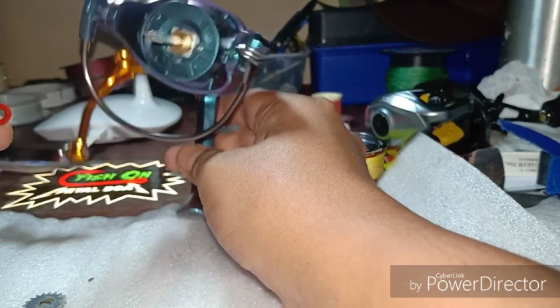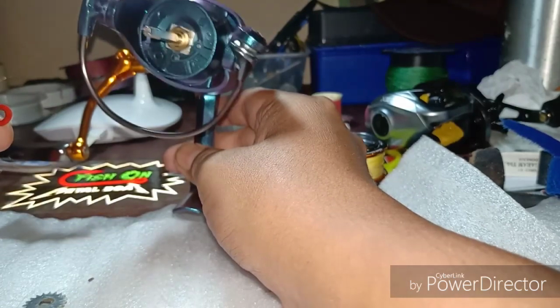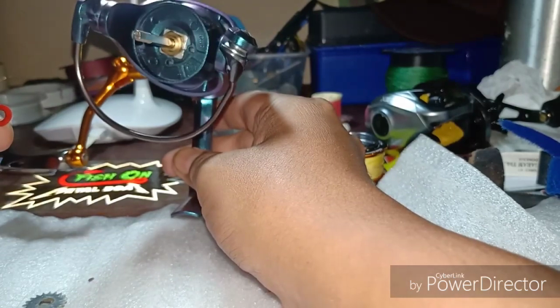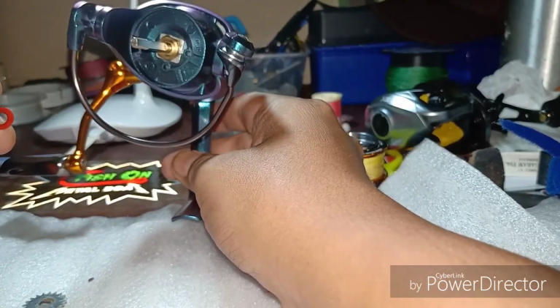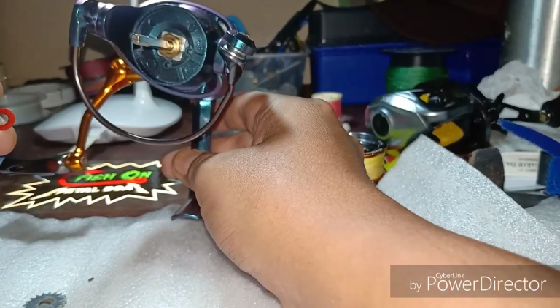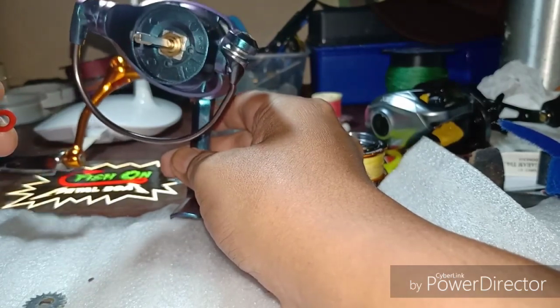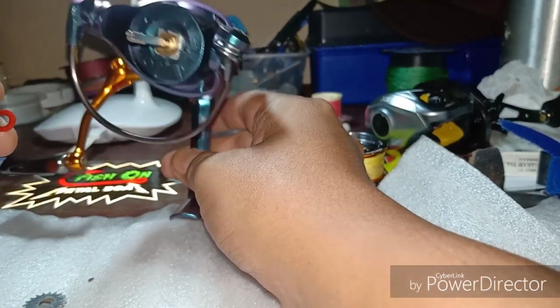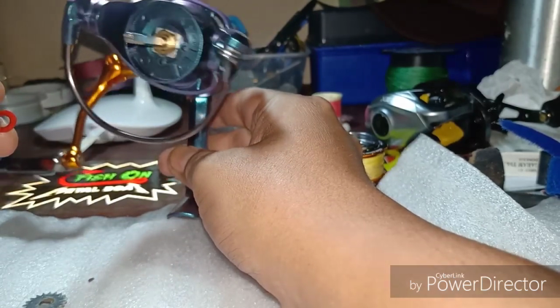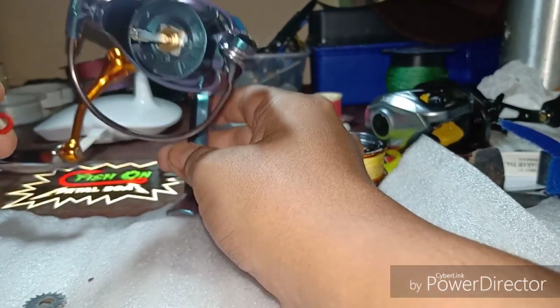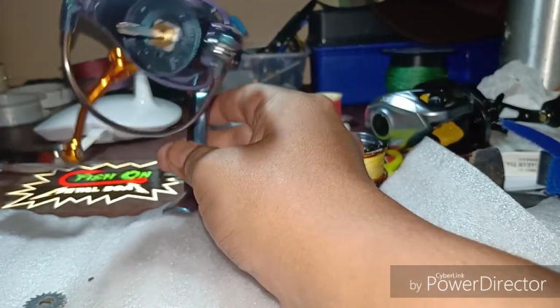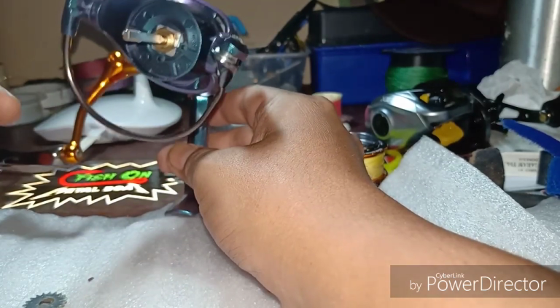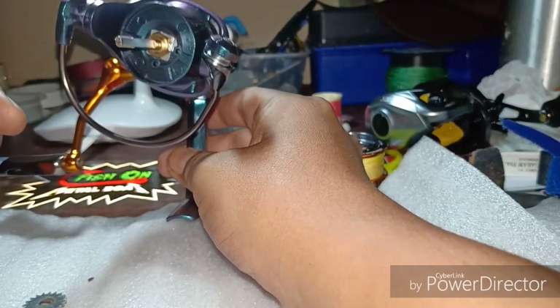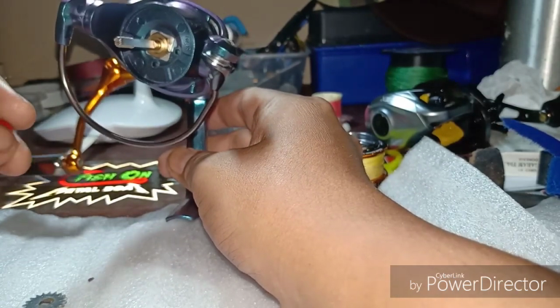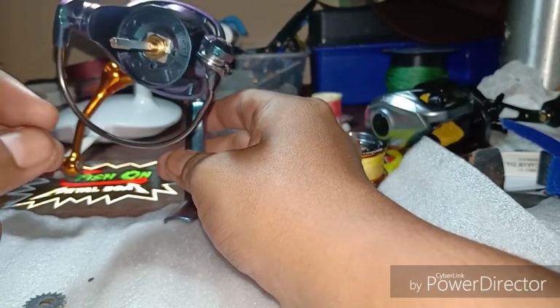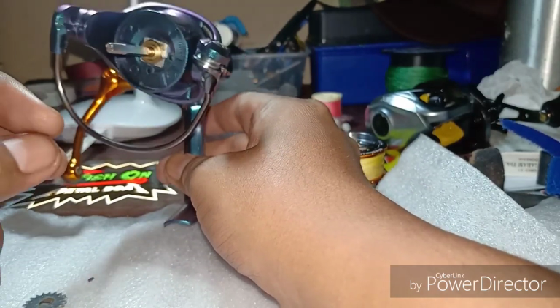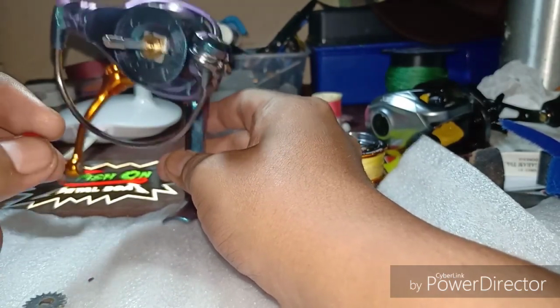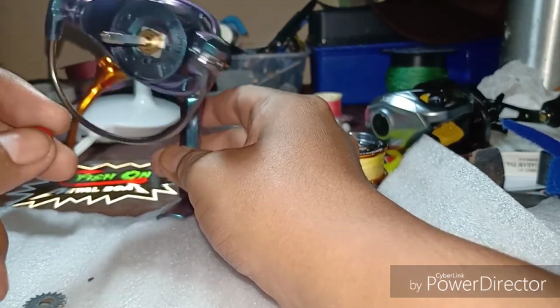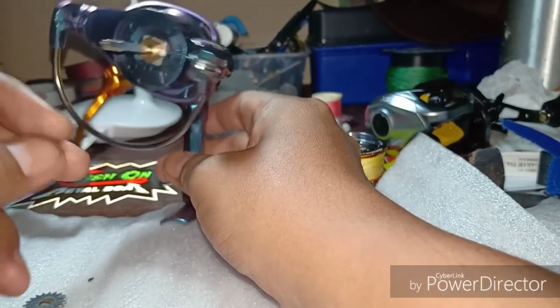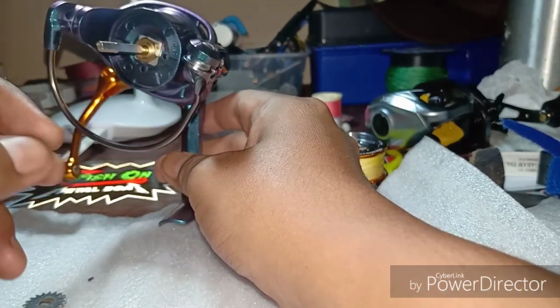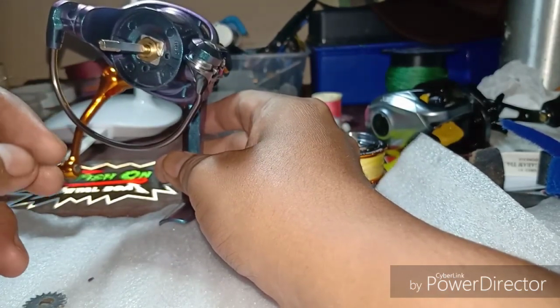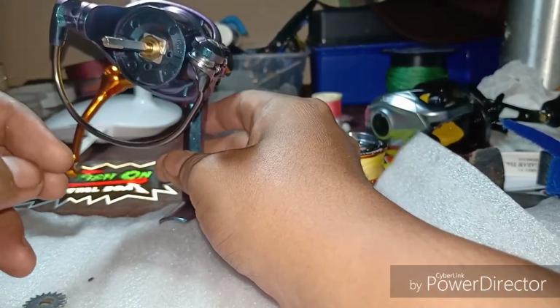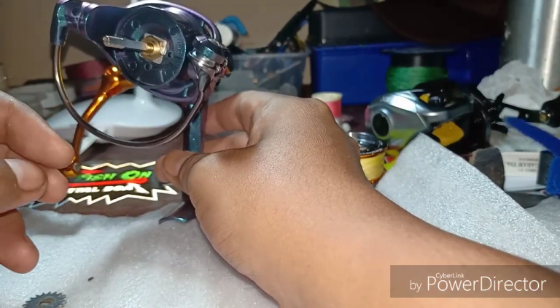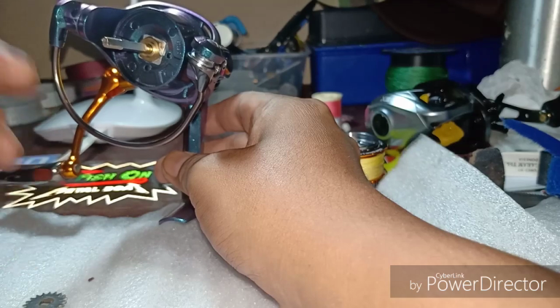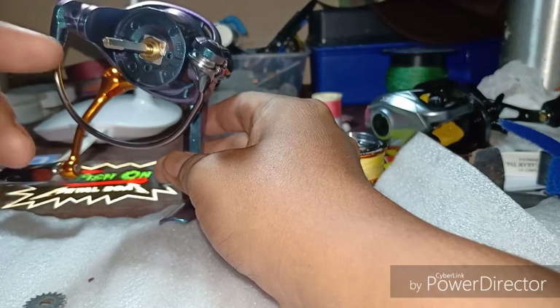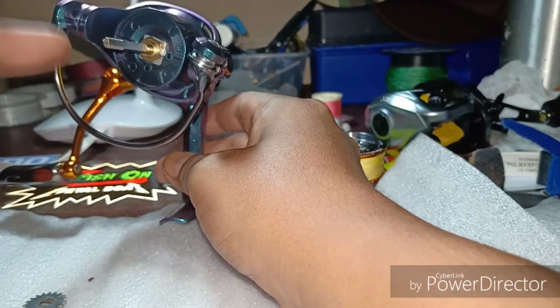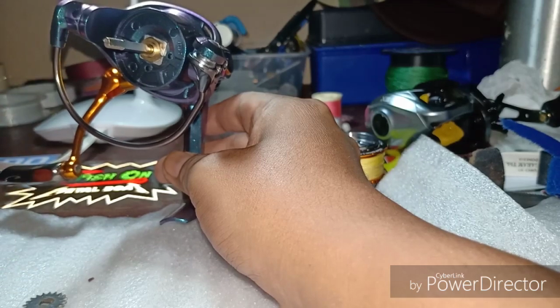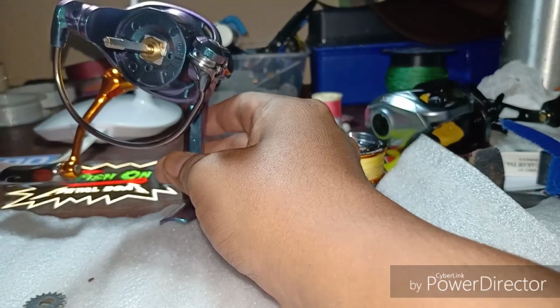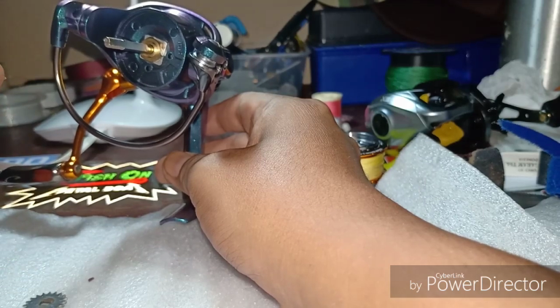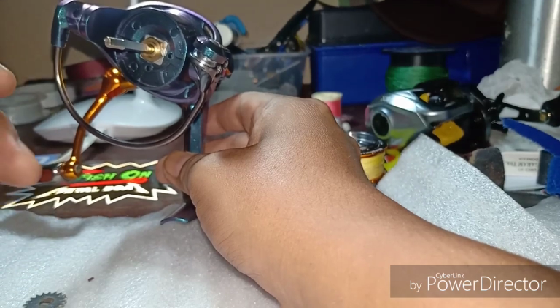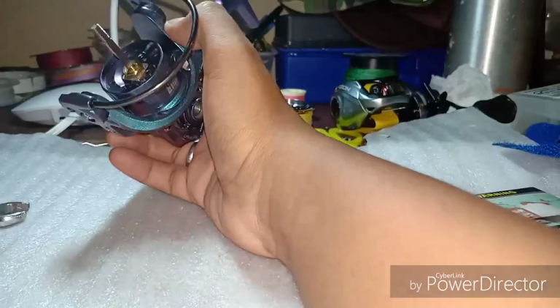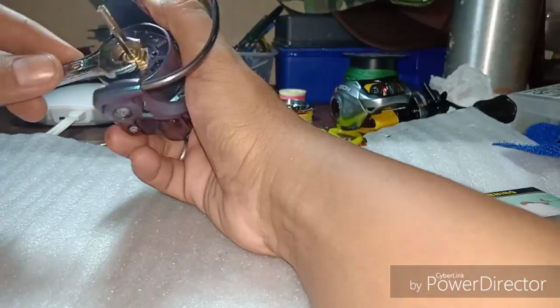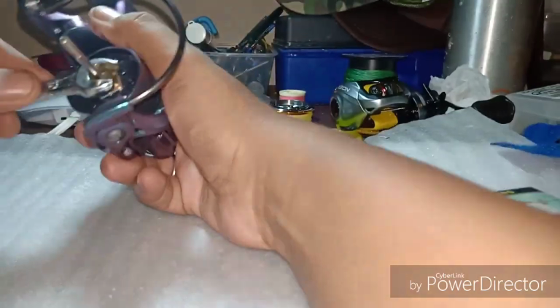Saya rasa reel ini dicipta untuk UL game sahaja, tapi untuk fresh water only. Jom tengok apa berlaku dekat bahagian dalam.